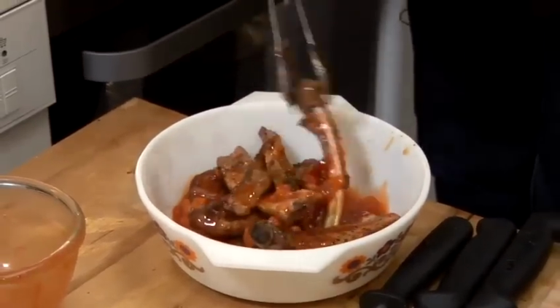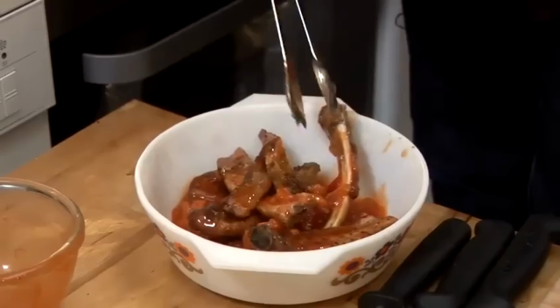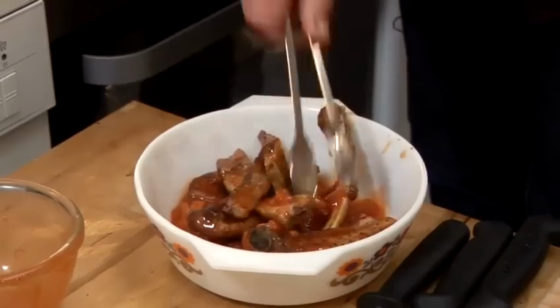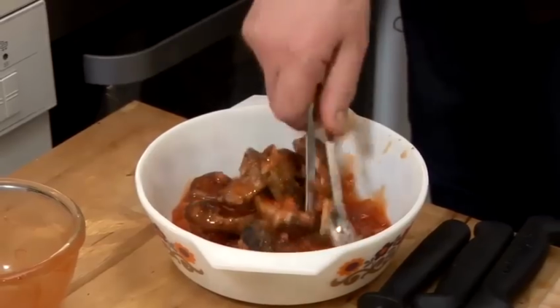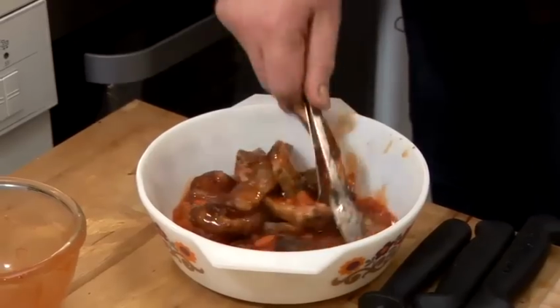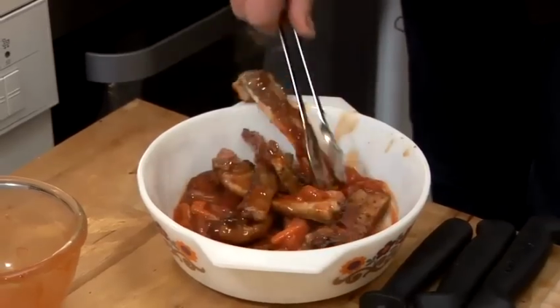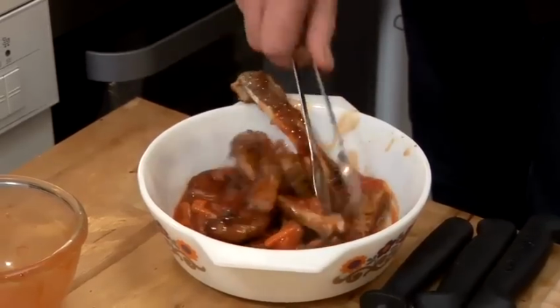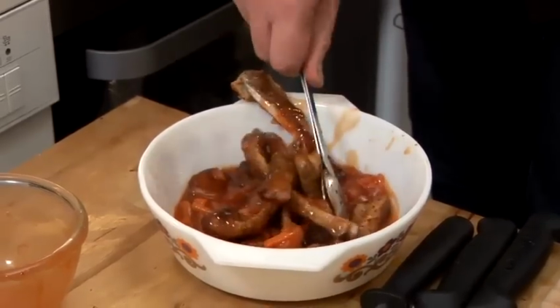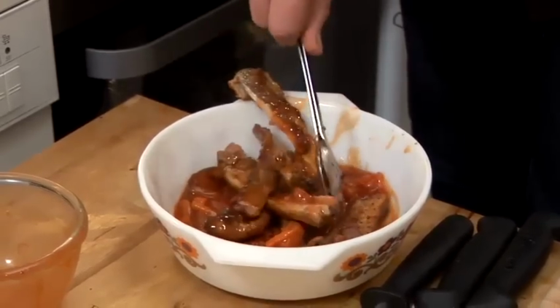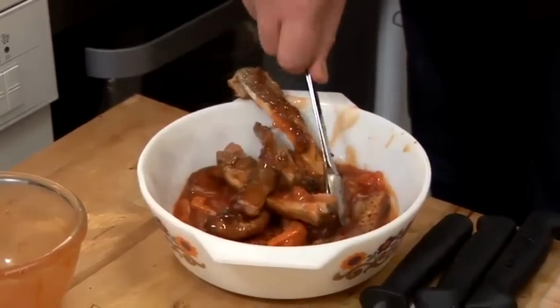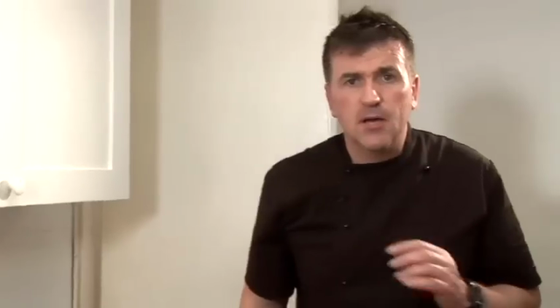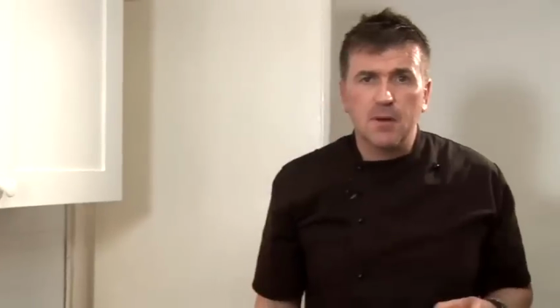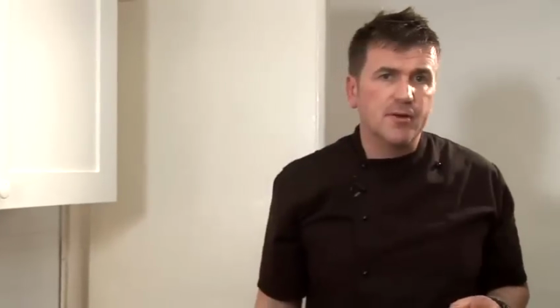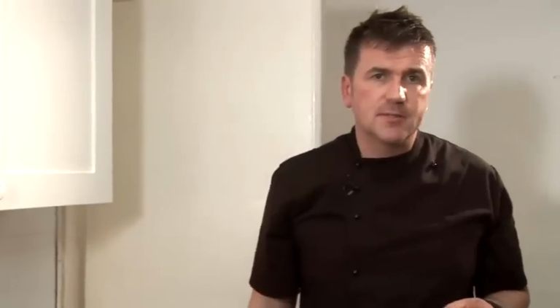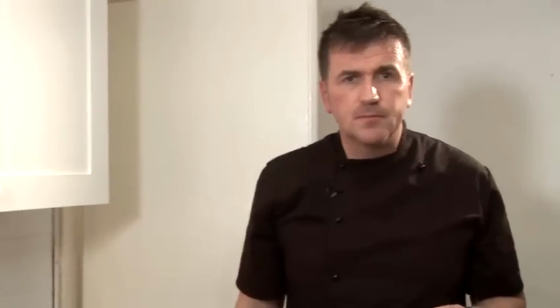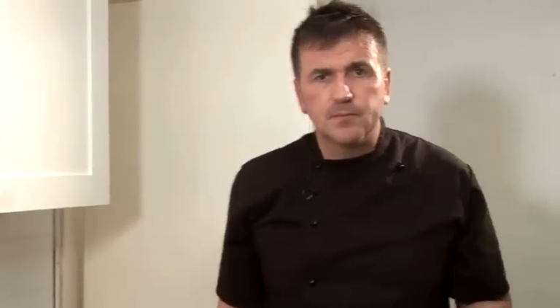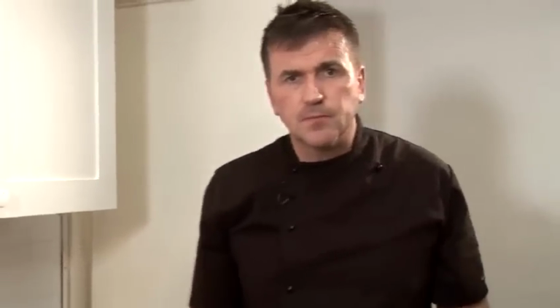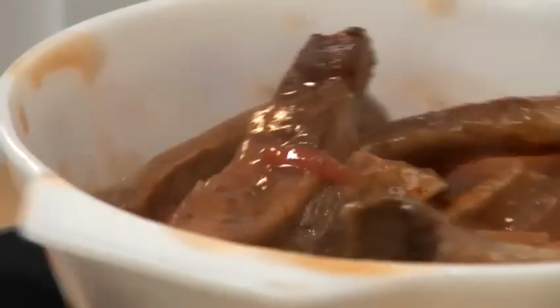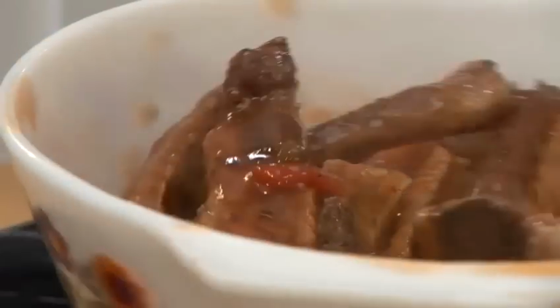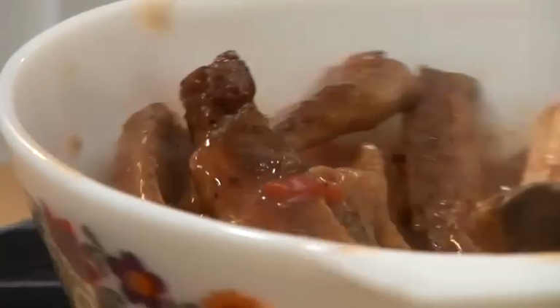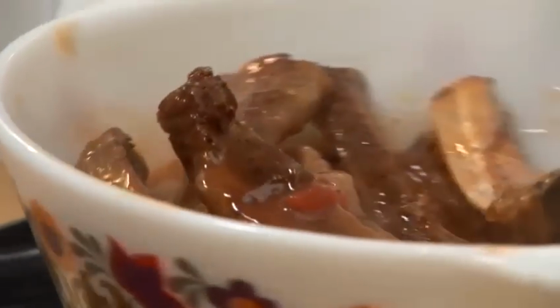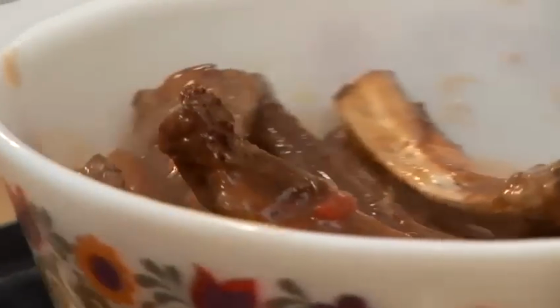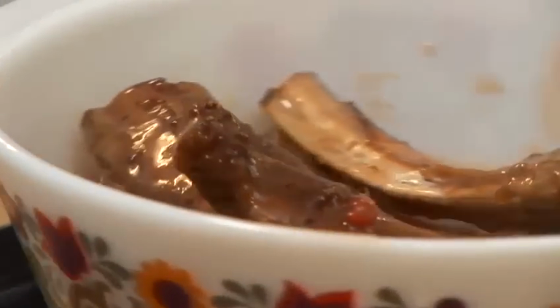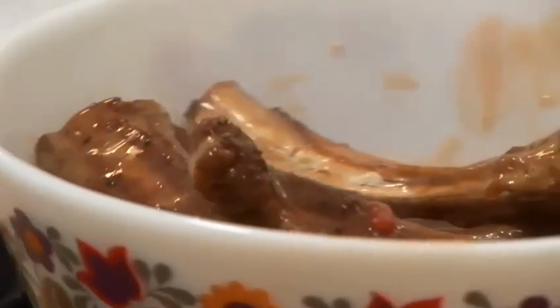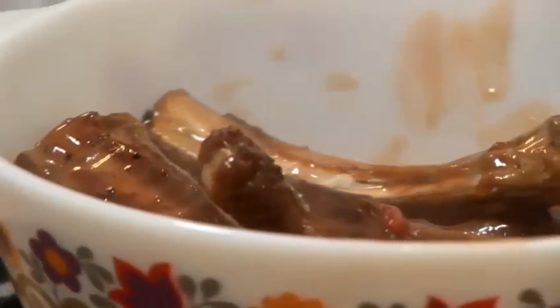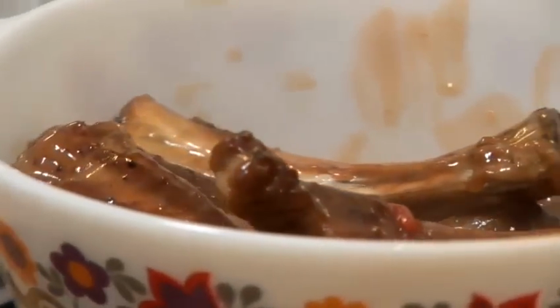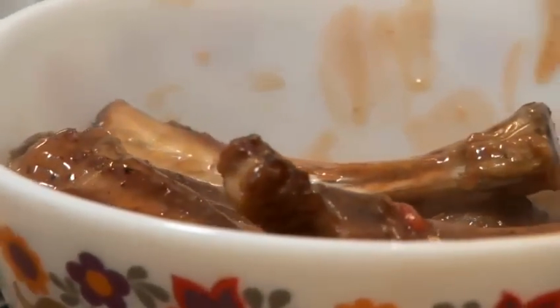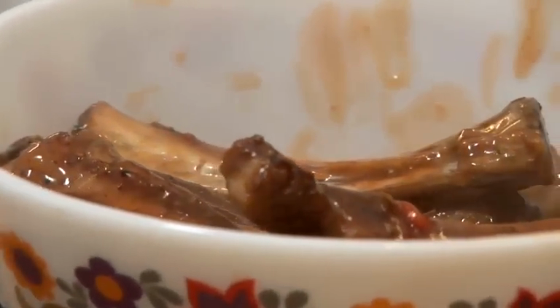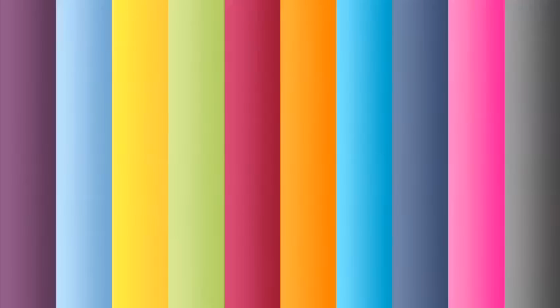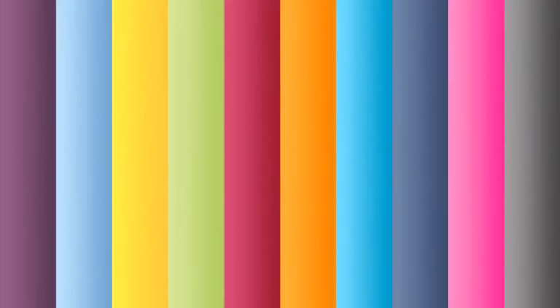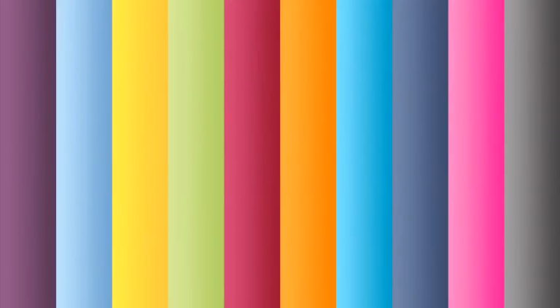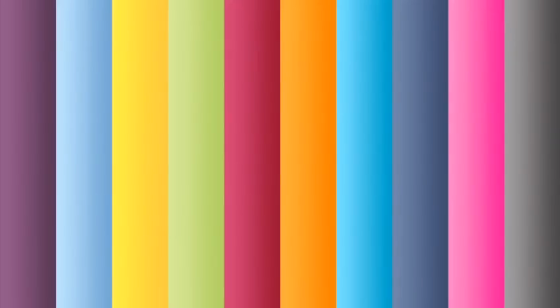And that's how I cook my spare ribs. Thanks so much, bye!